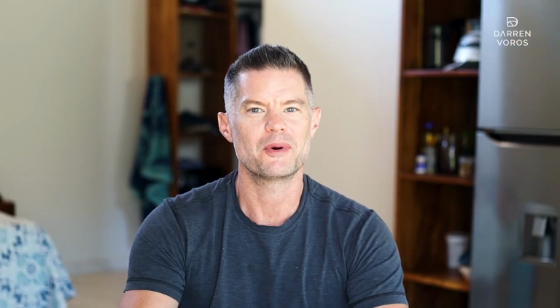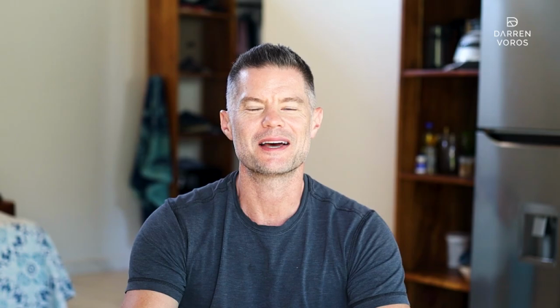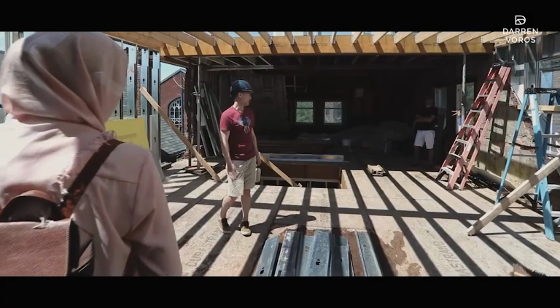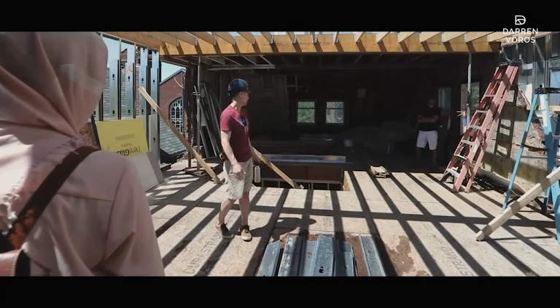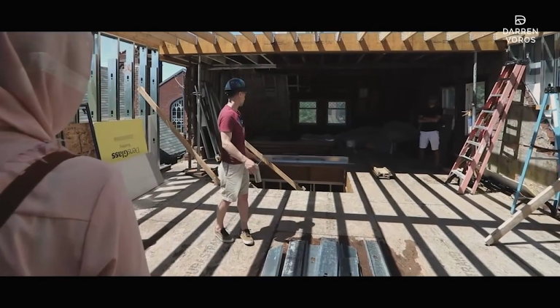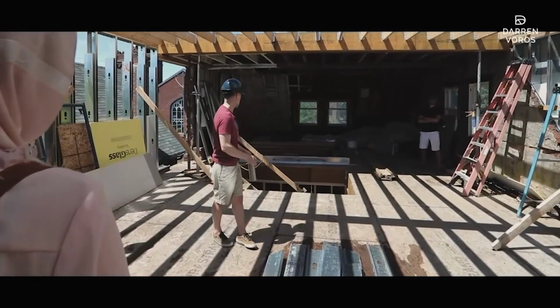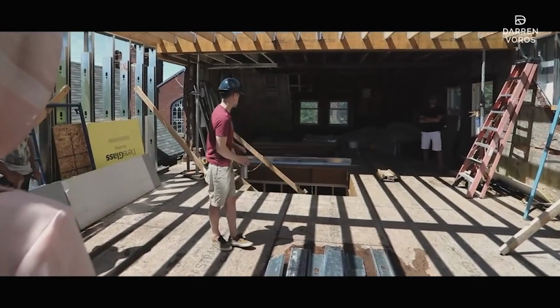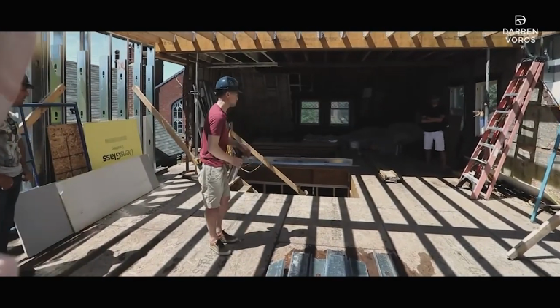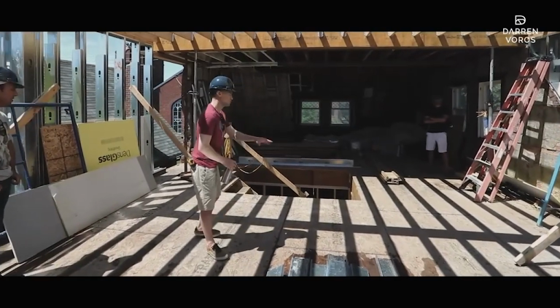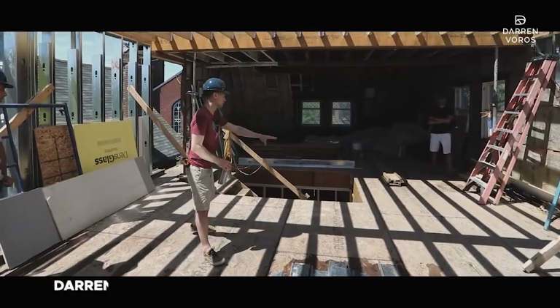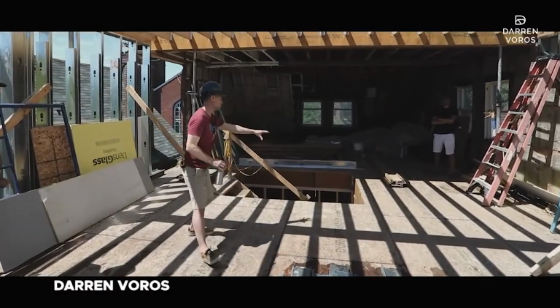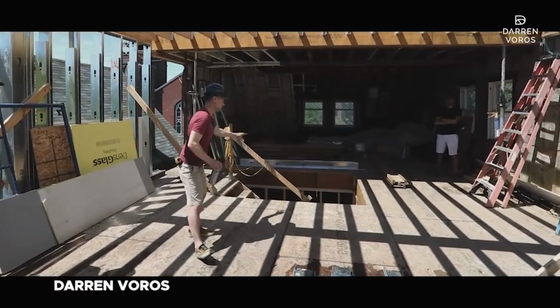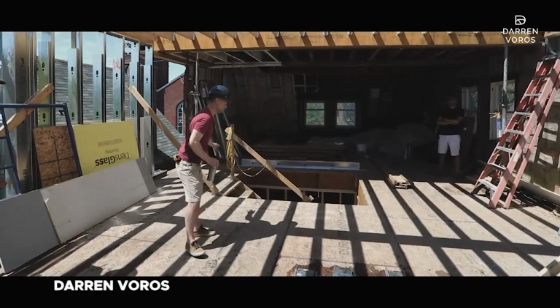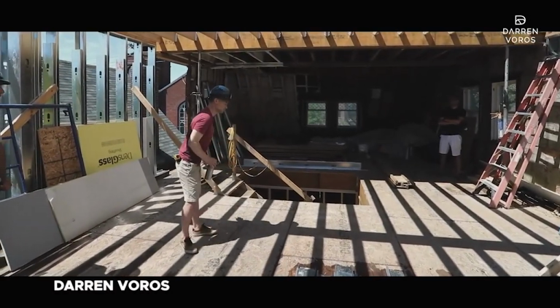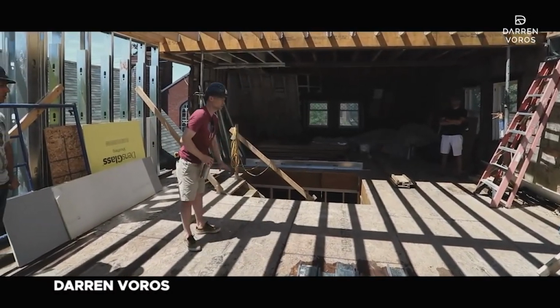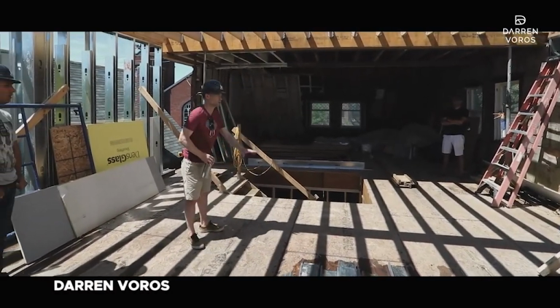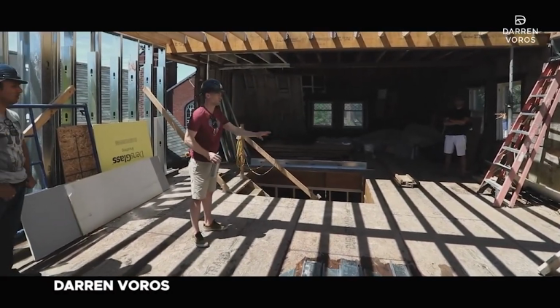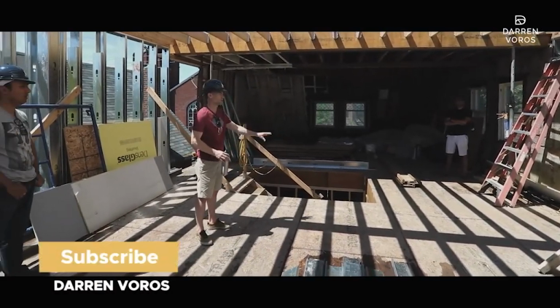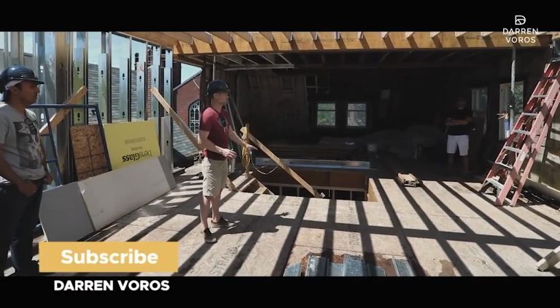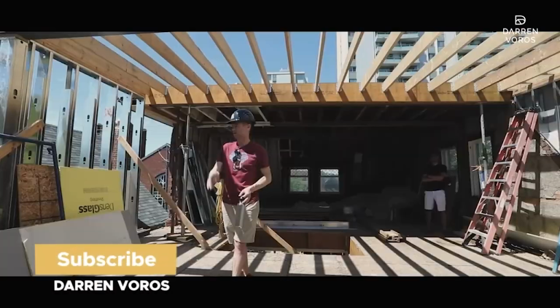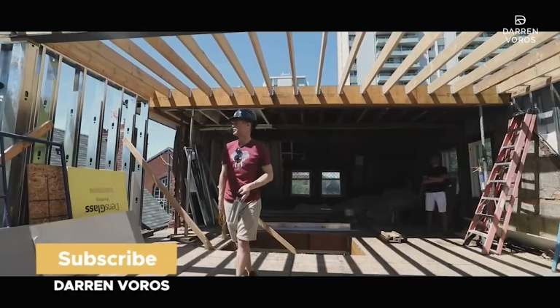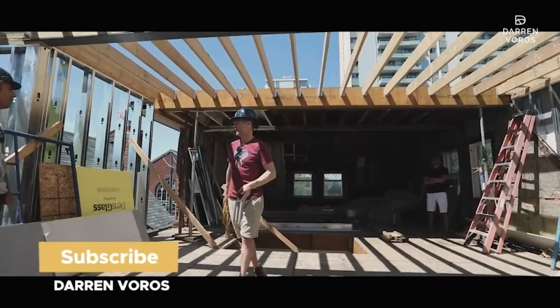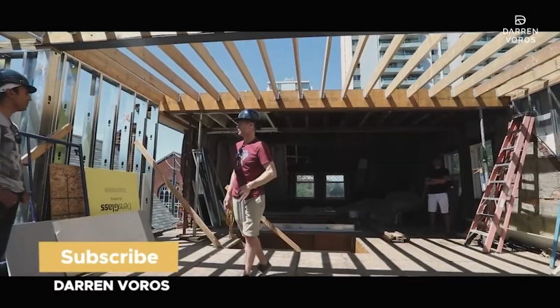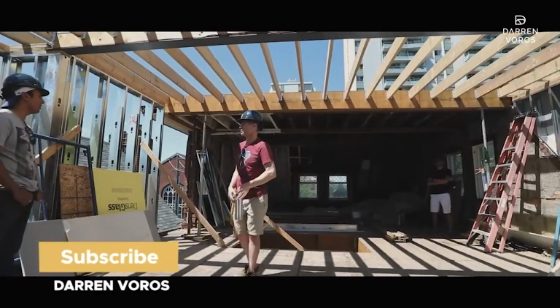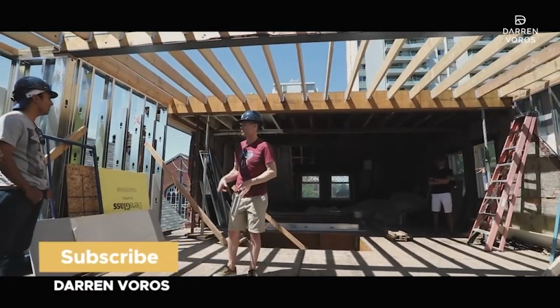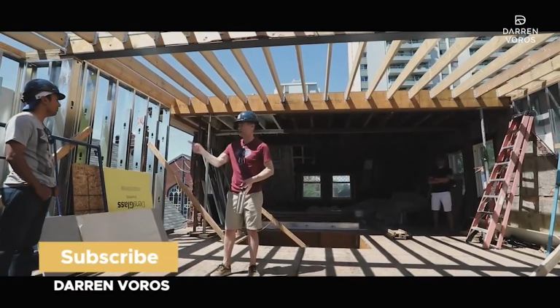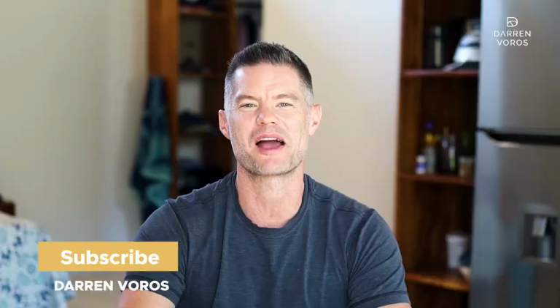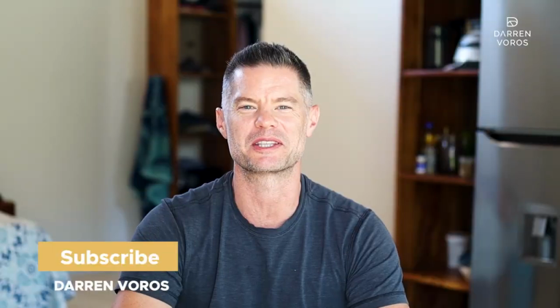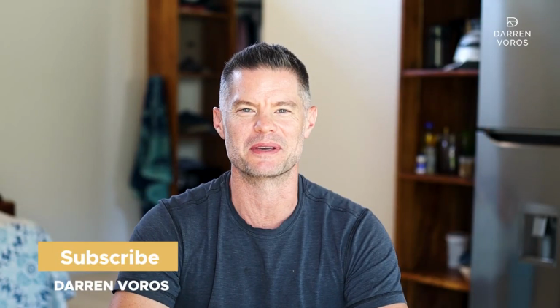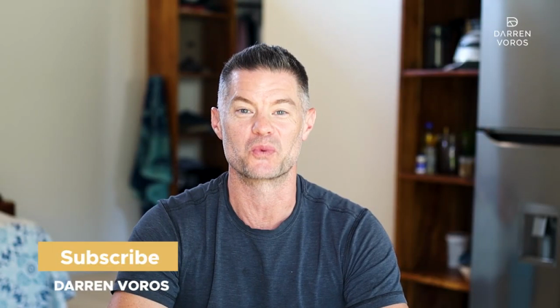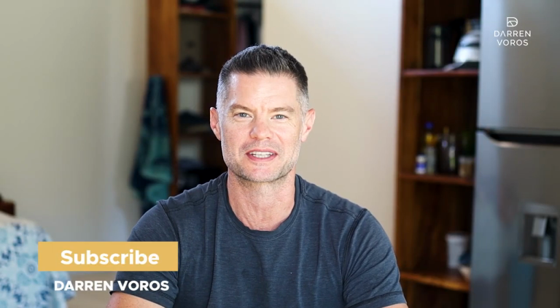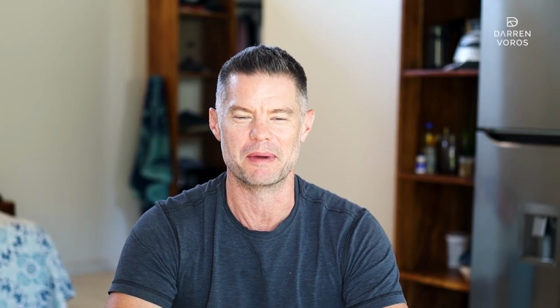Hey, what's up? Darren Voros here. My mission is to create a thousand millionaires through real estate investing. Subscribe not to miss what's coming.